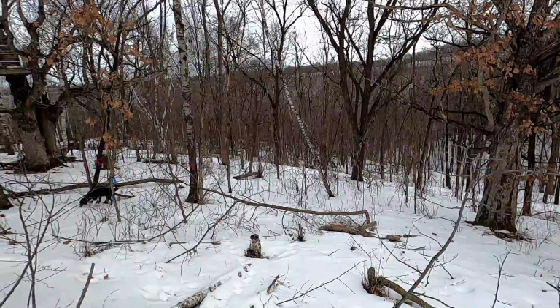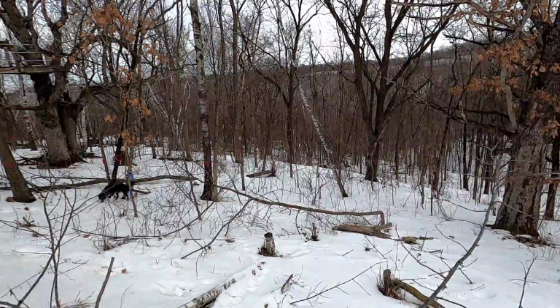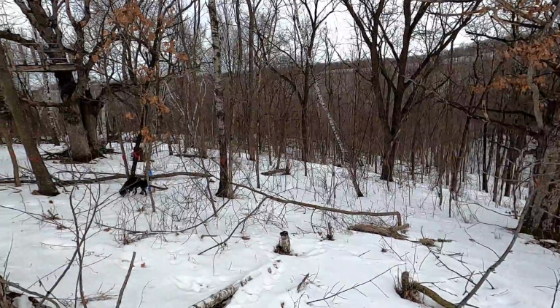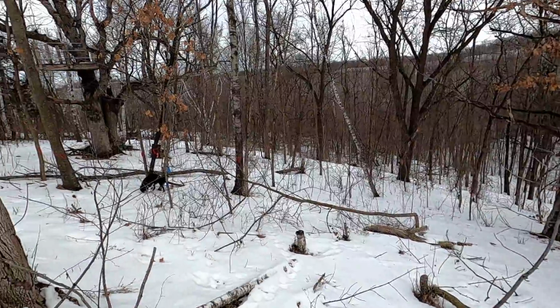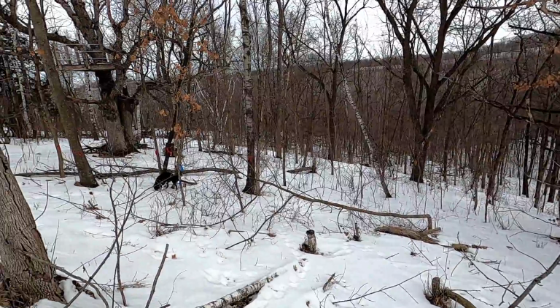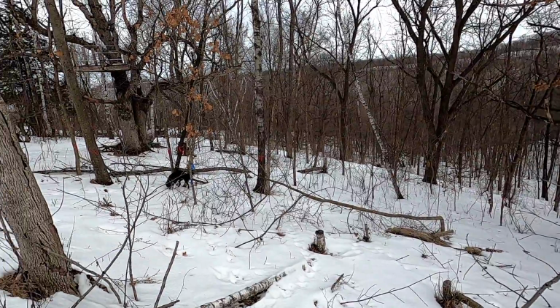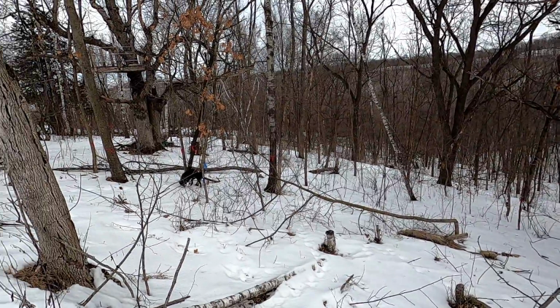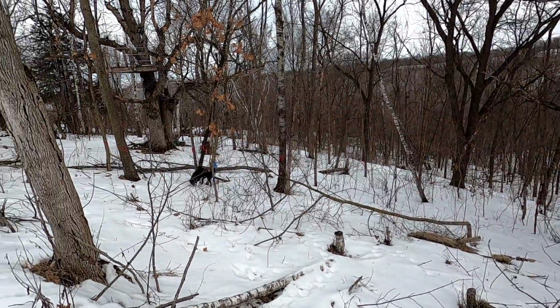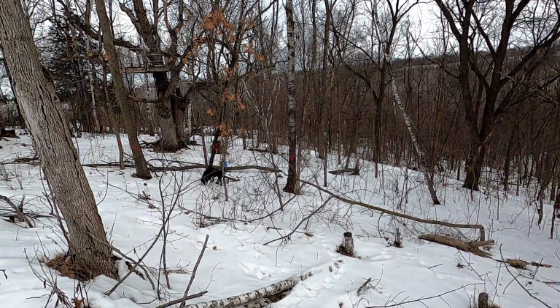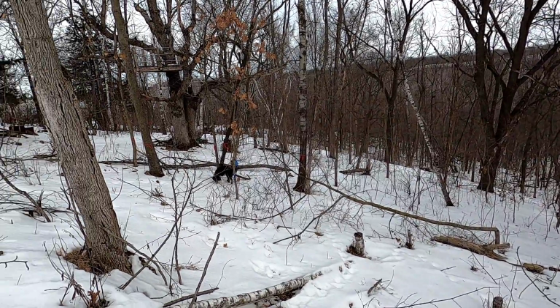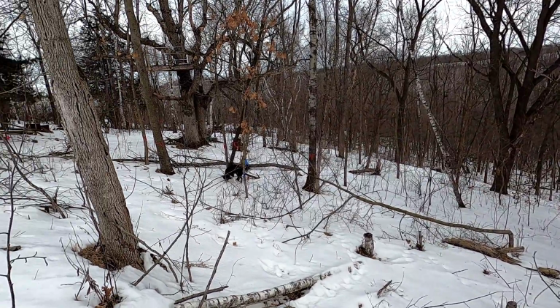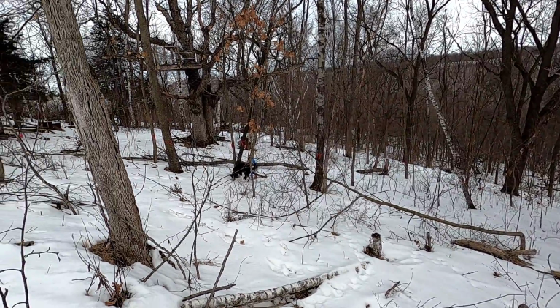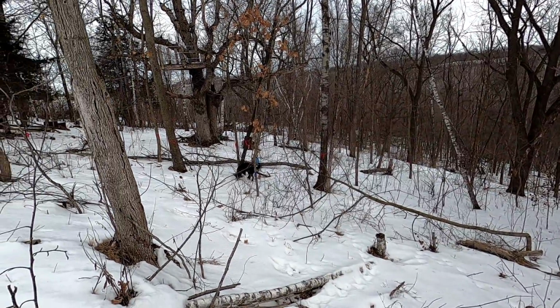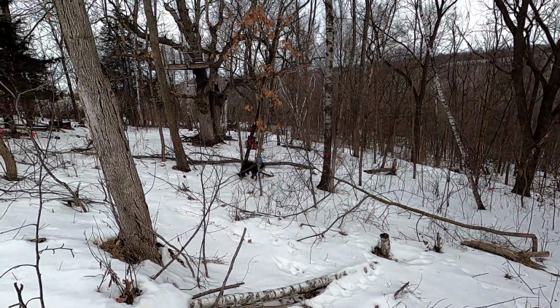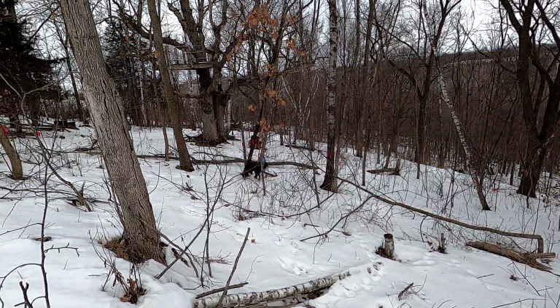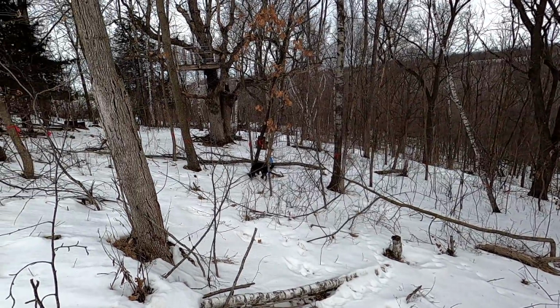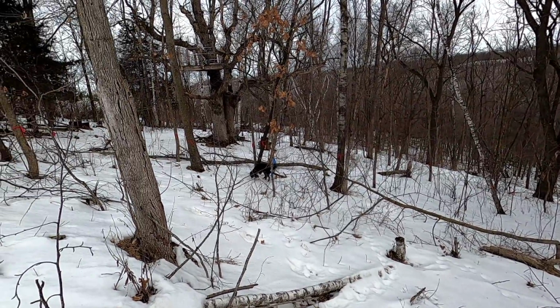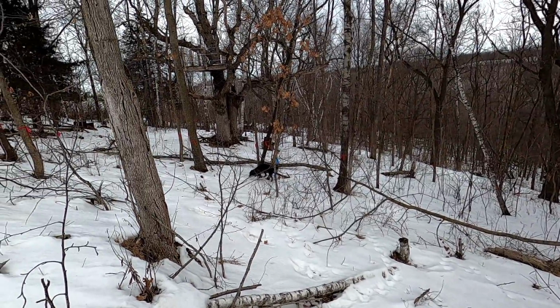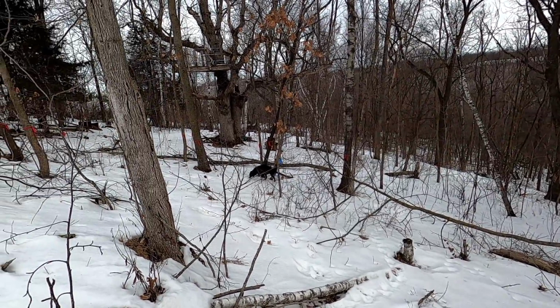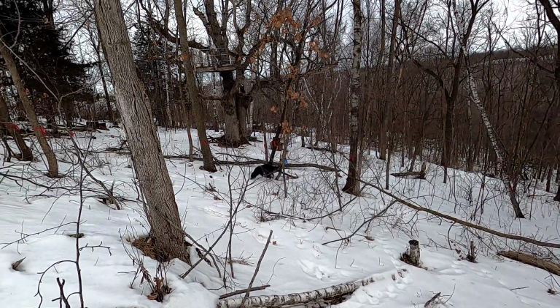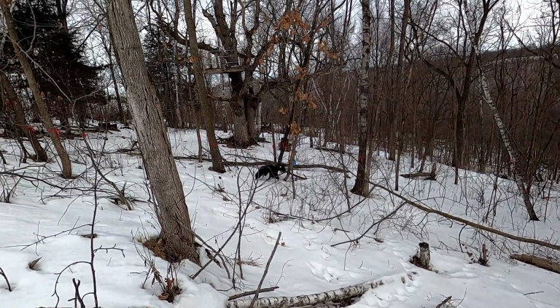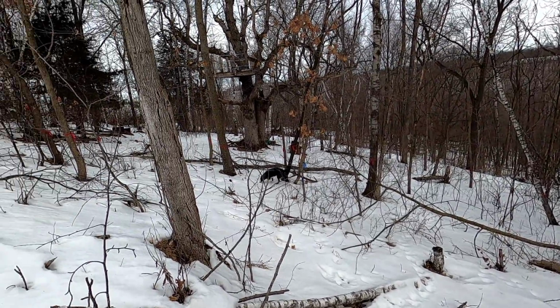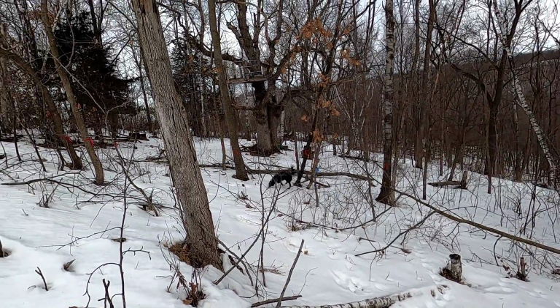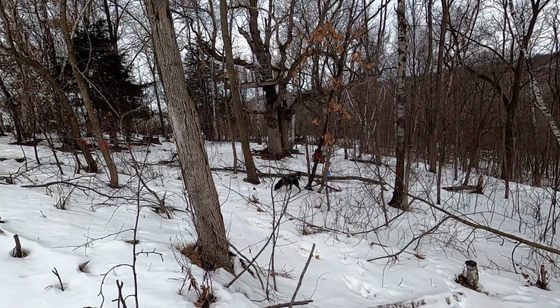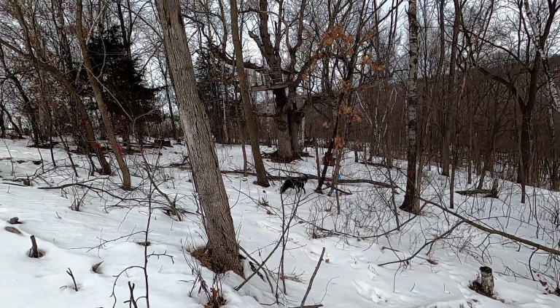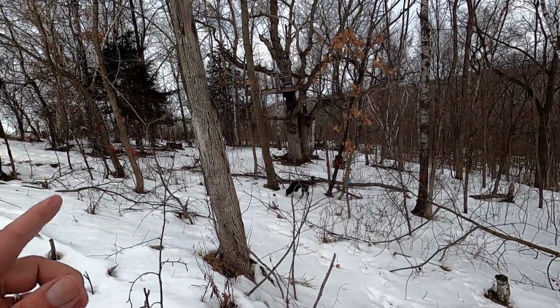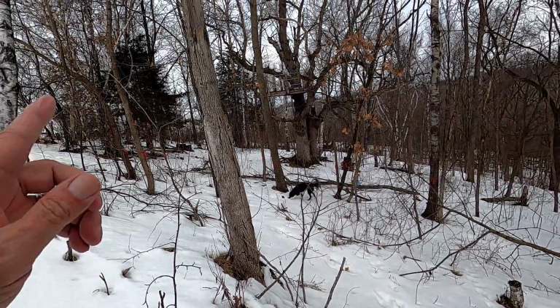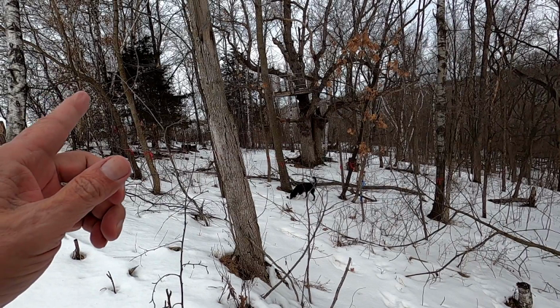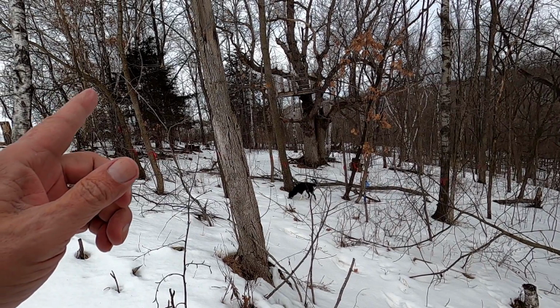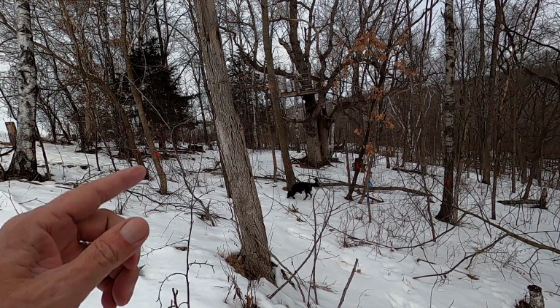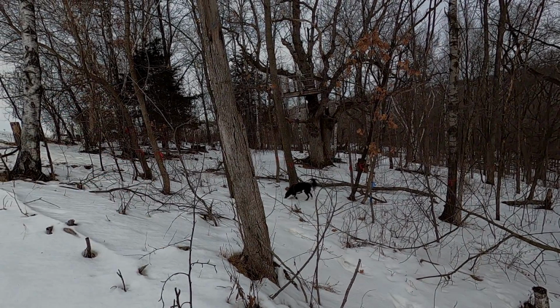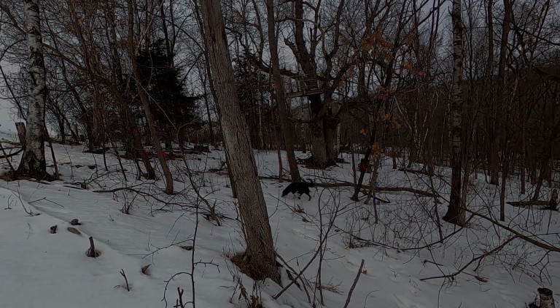Good morning. Welcome to Planet Mojo. Today, I'm going to show you how to kill a tree without cutting it down.